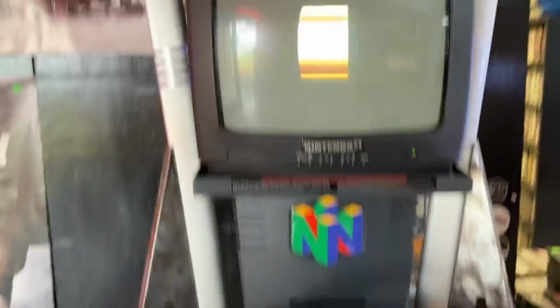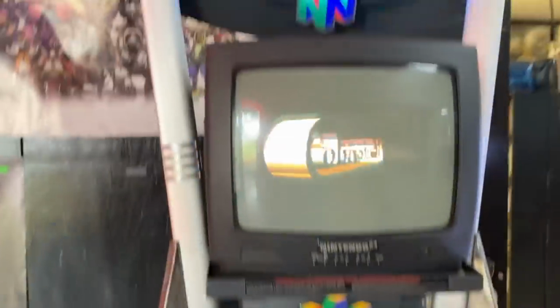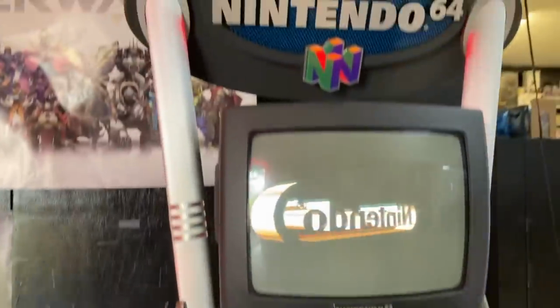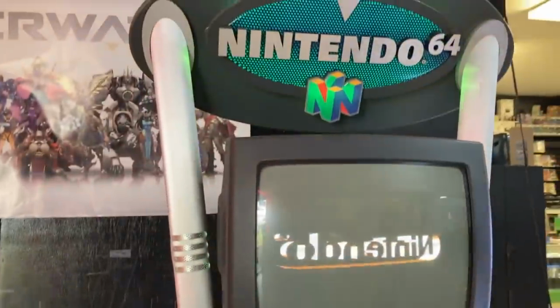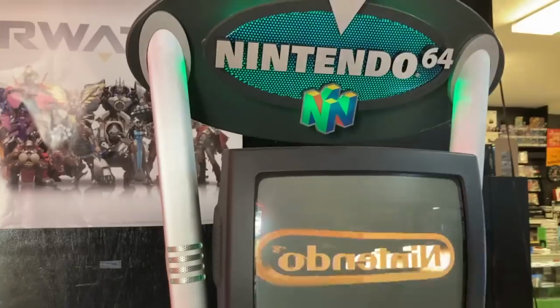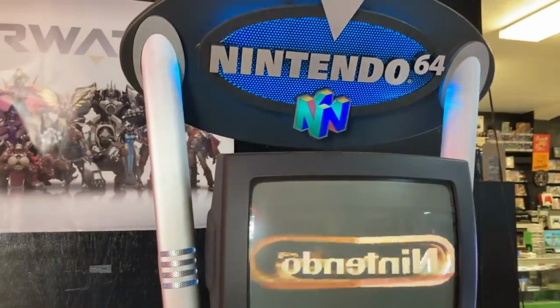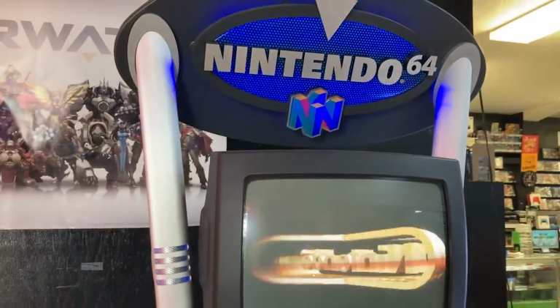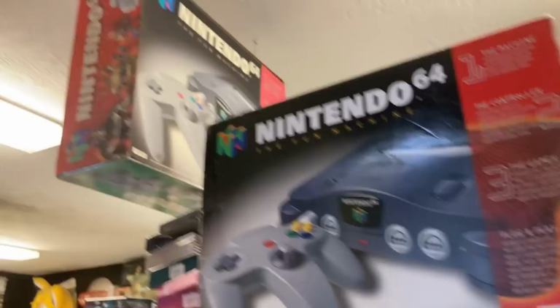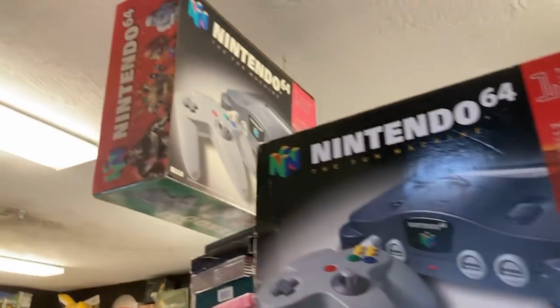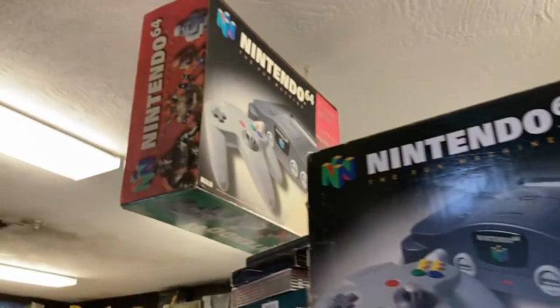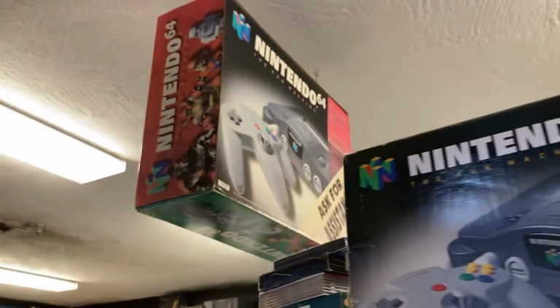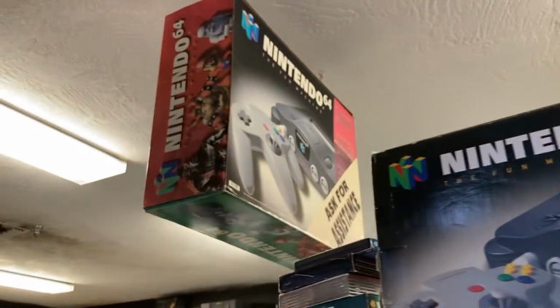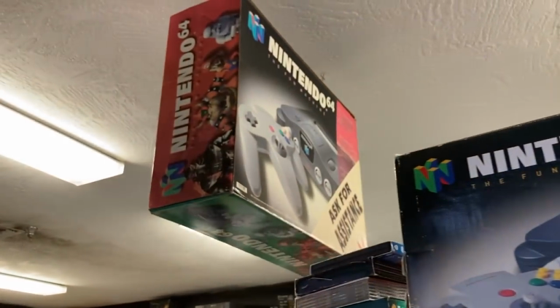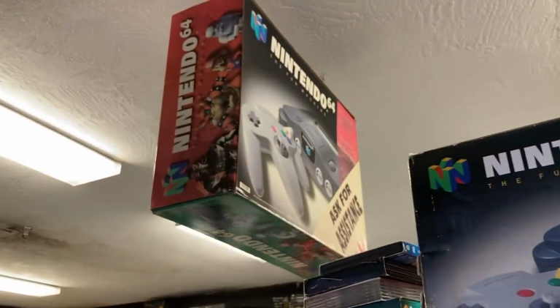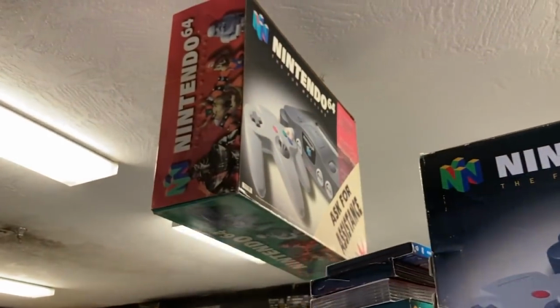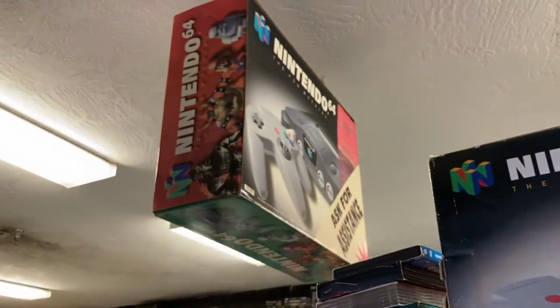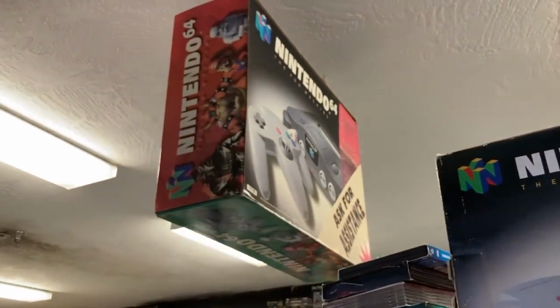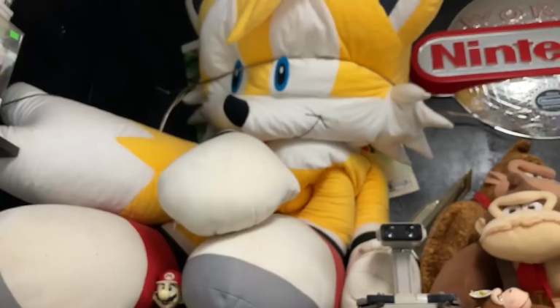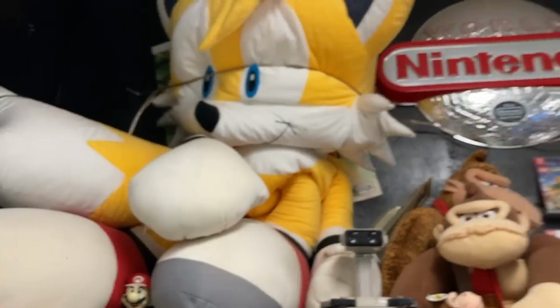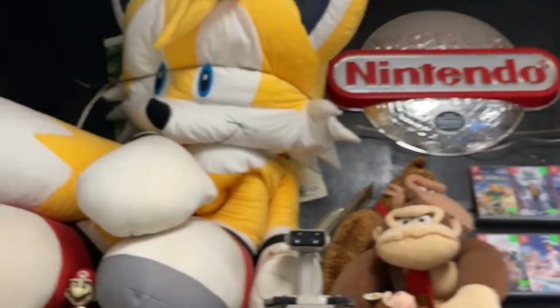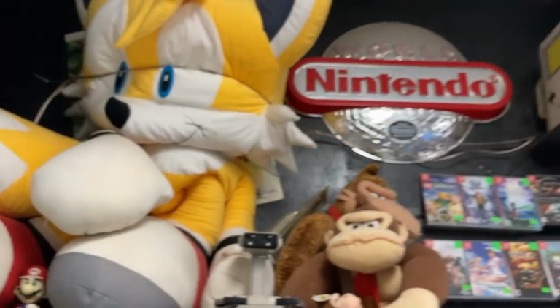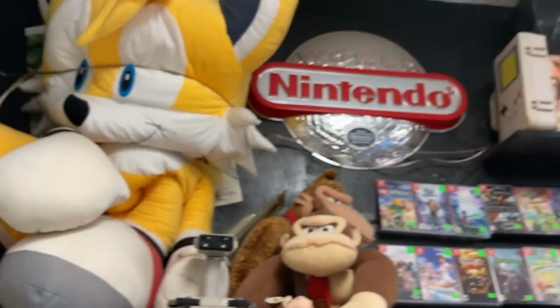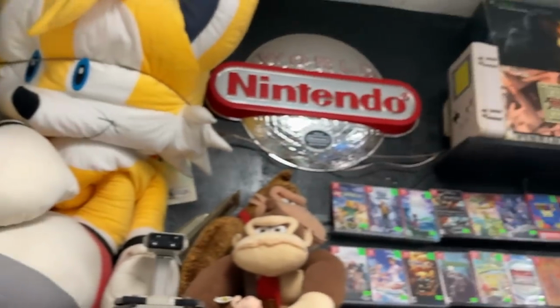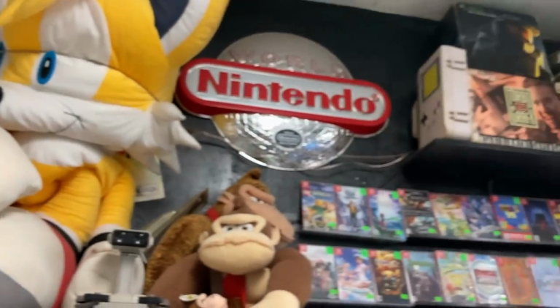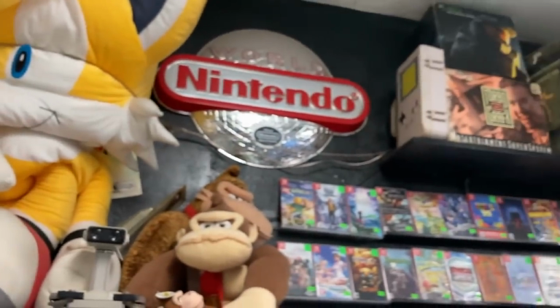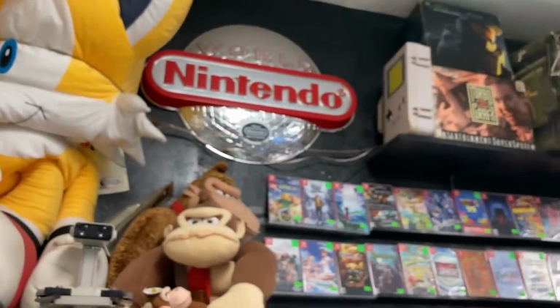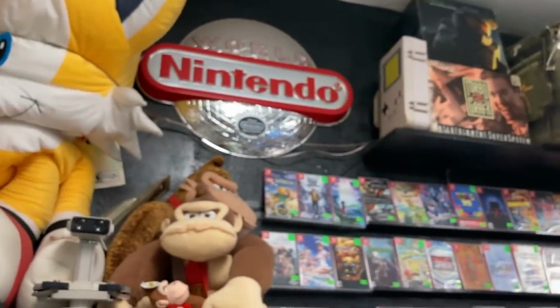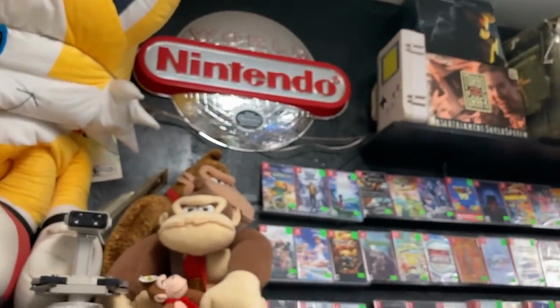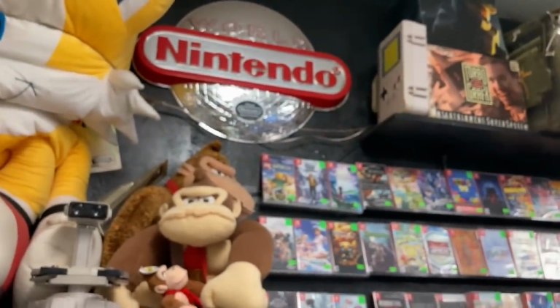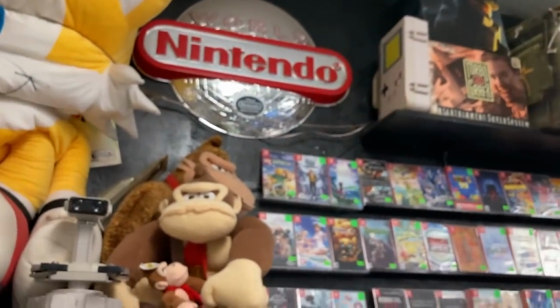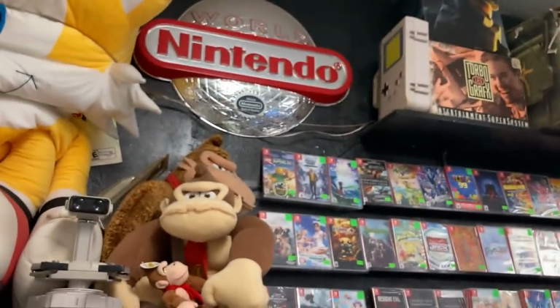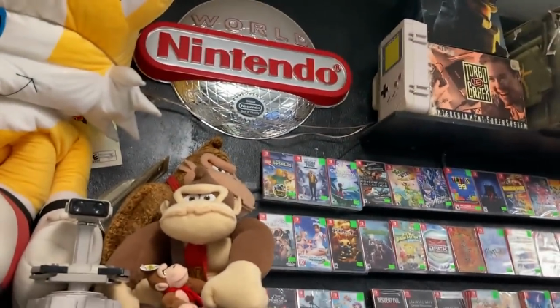That's so sick - look at that giant box! That World of Nintendo sign is amazing, oh my gosh.